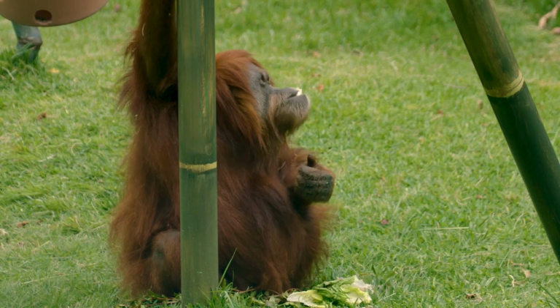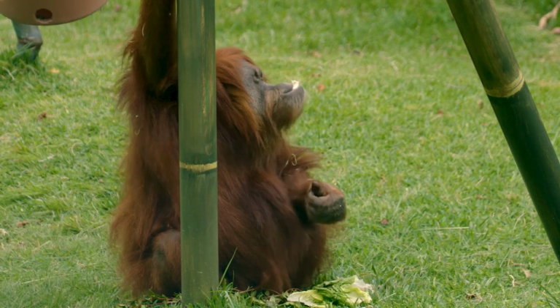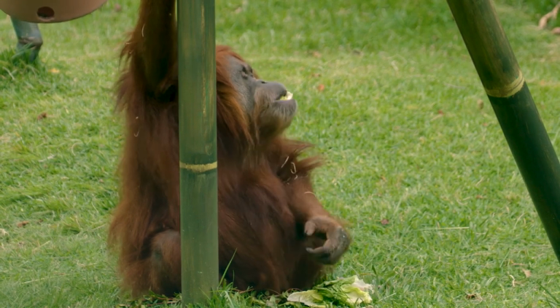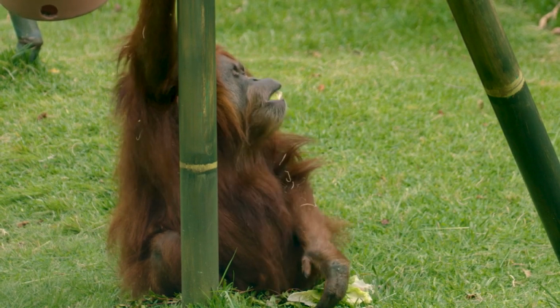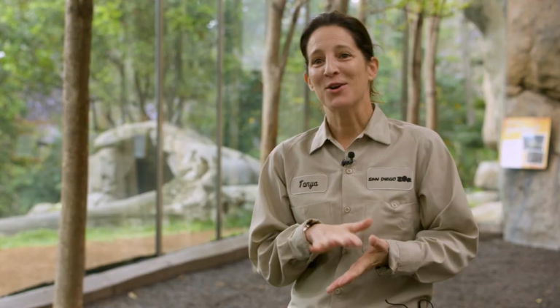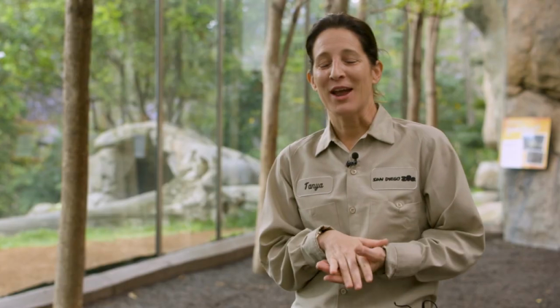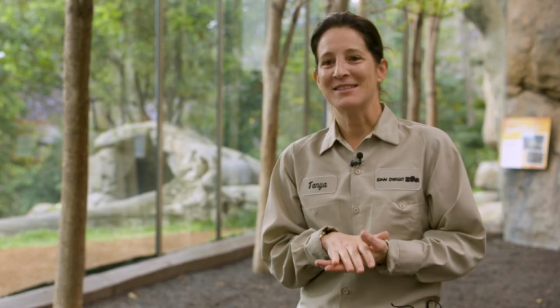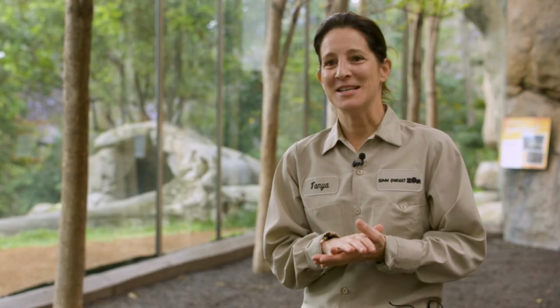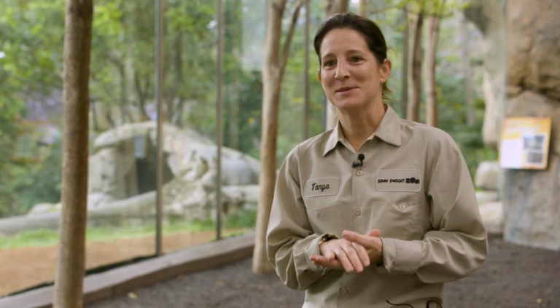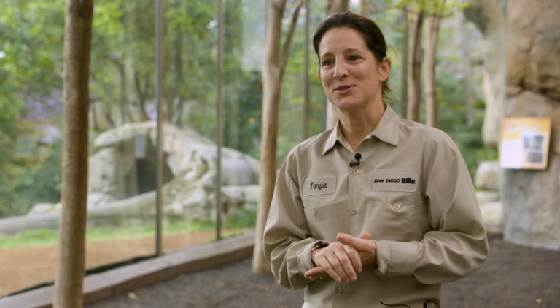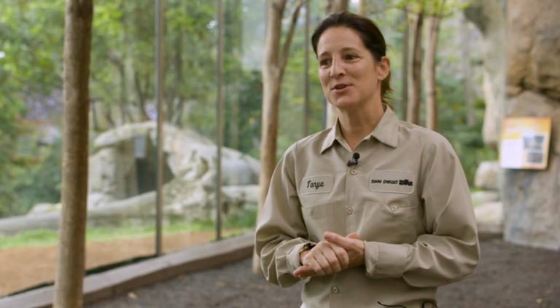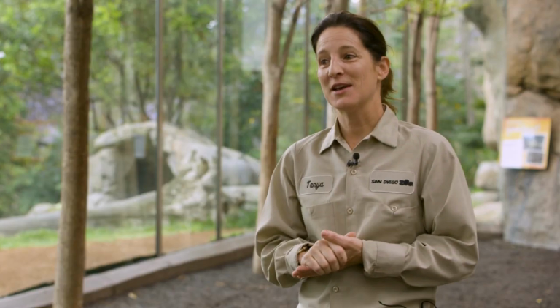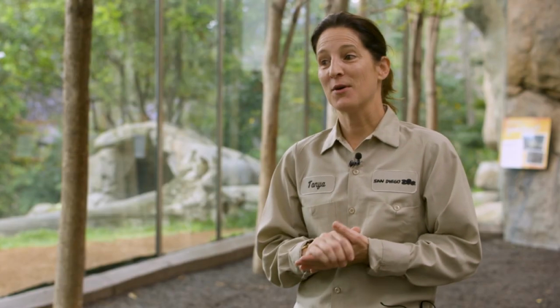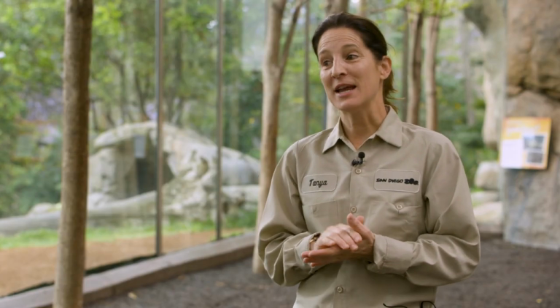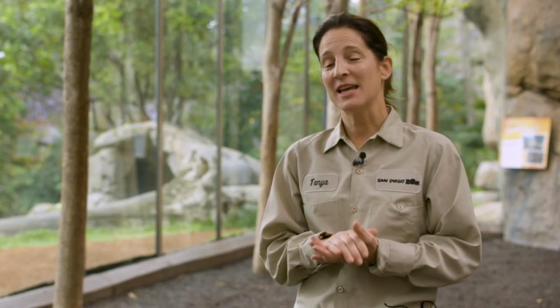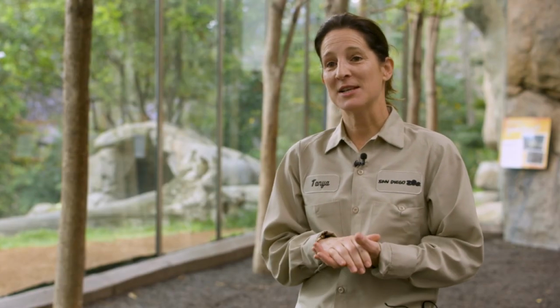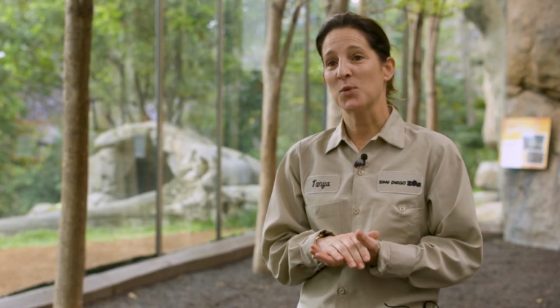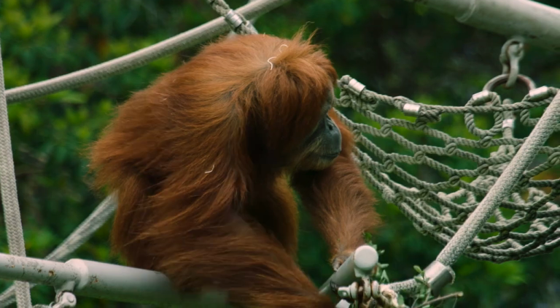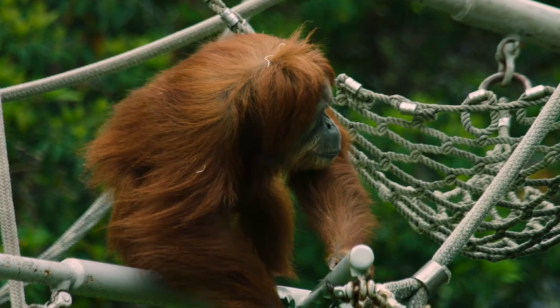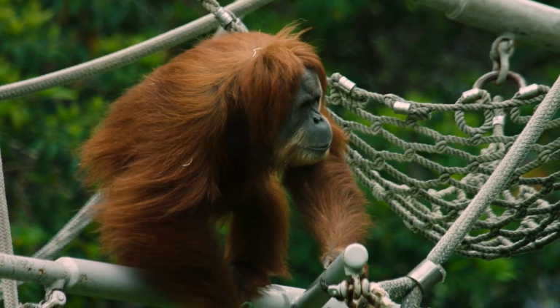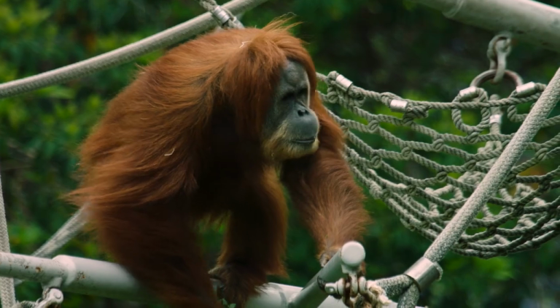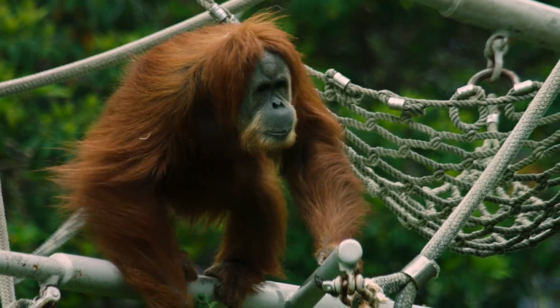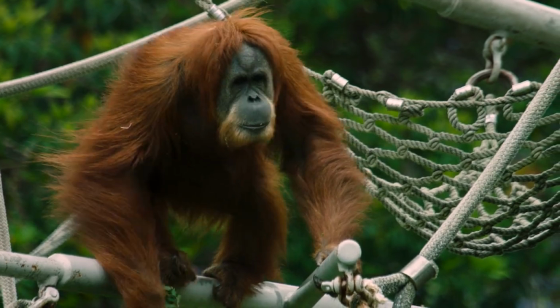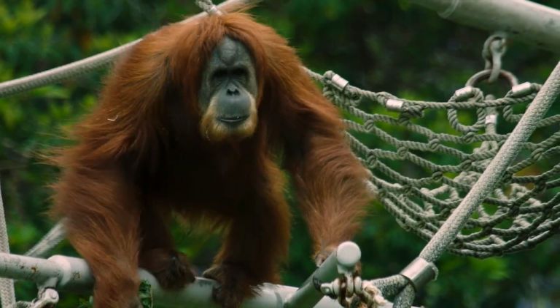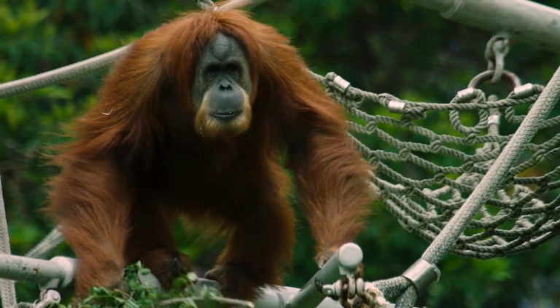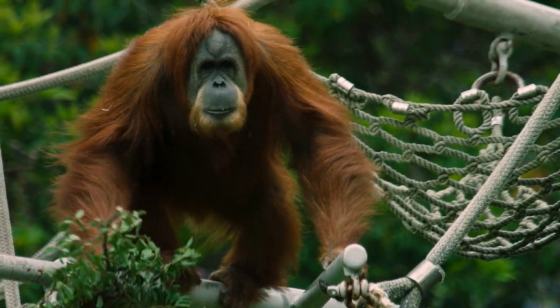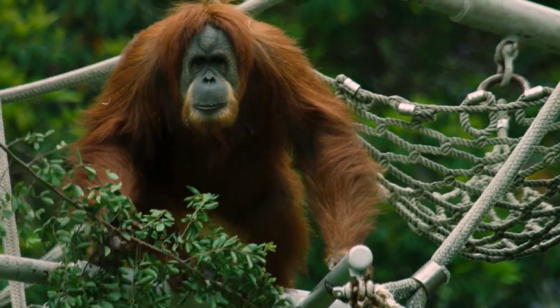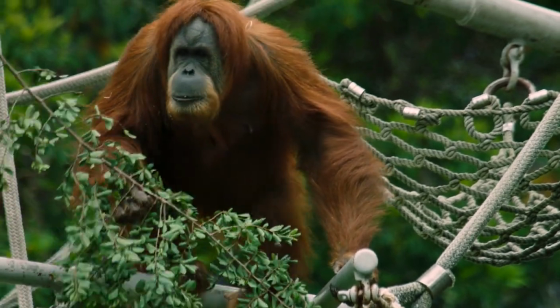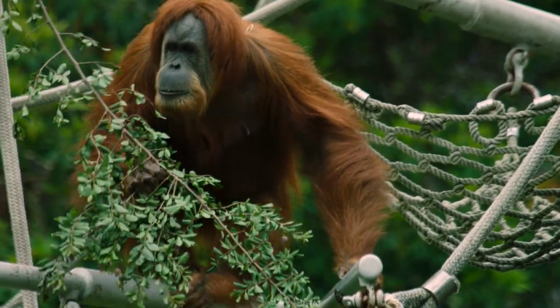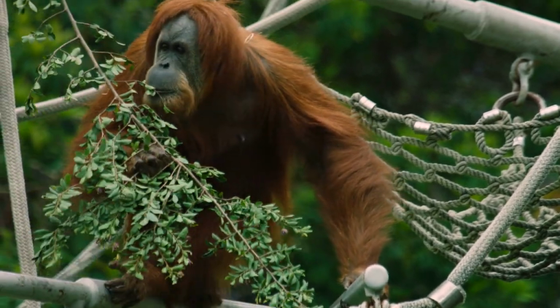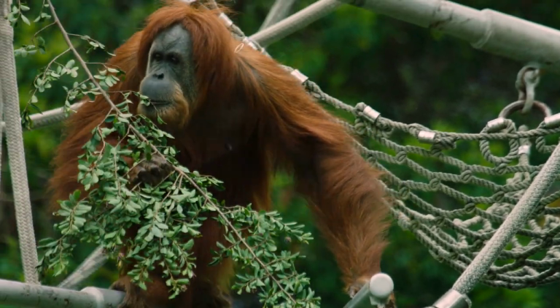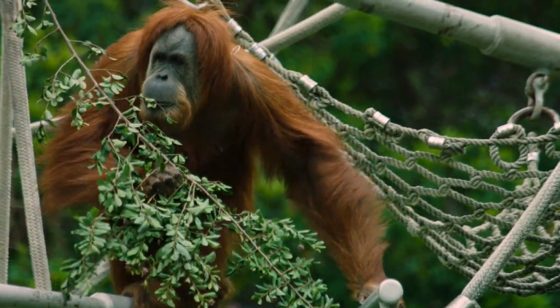Because they are great seed dispersers, if orangutans weren't around, we would have less biodiversity in the rainforest.